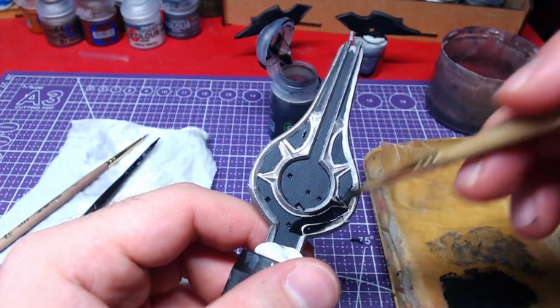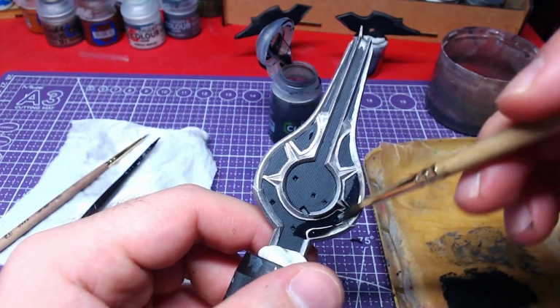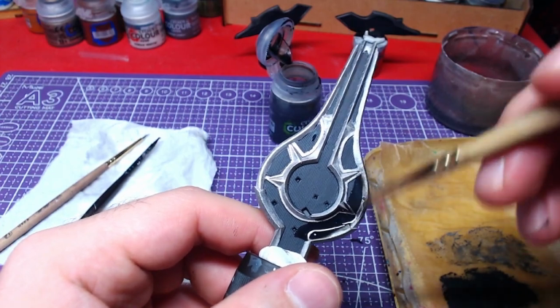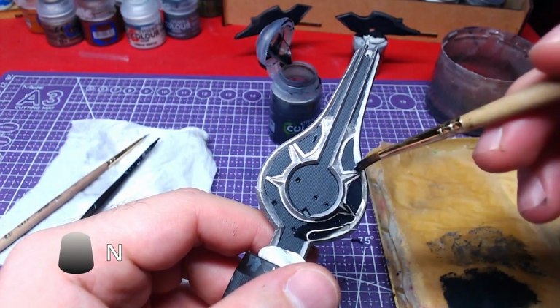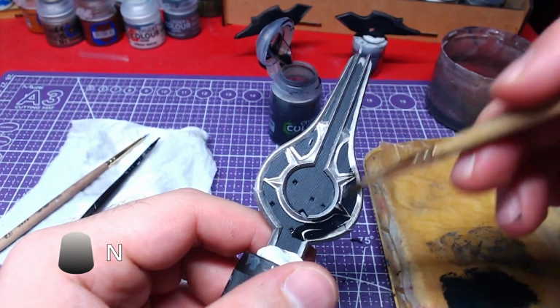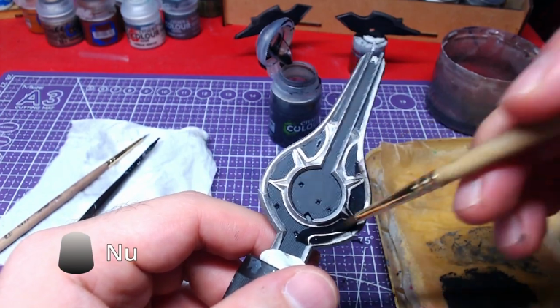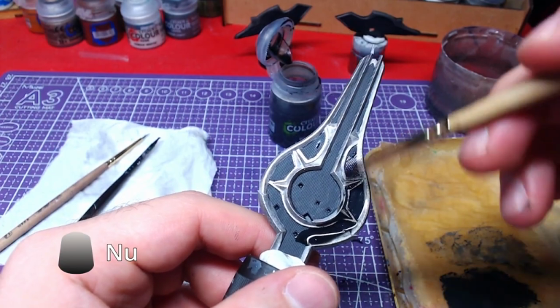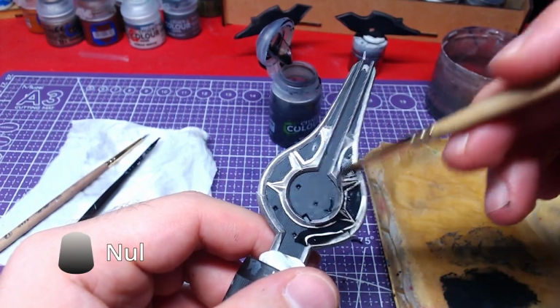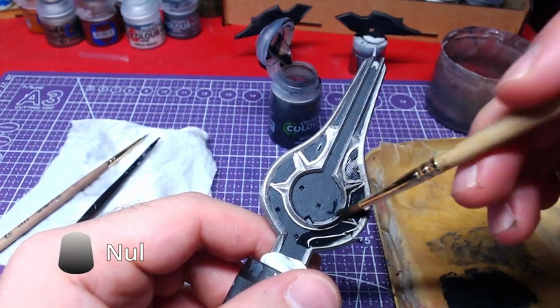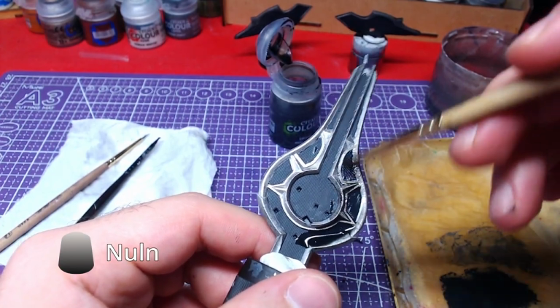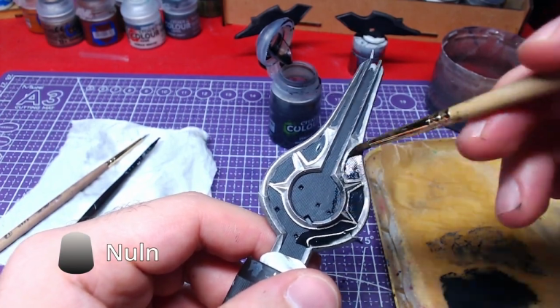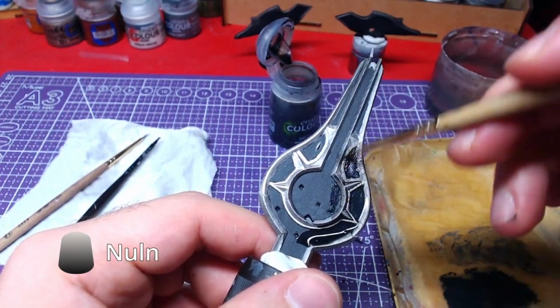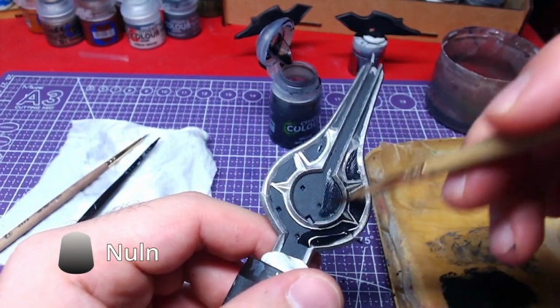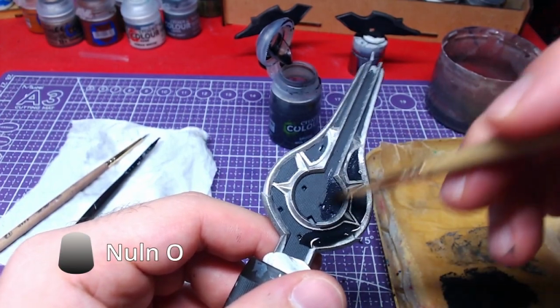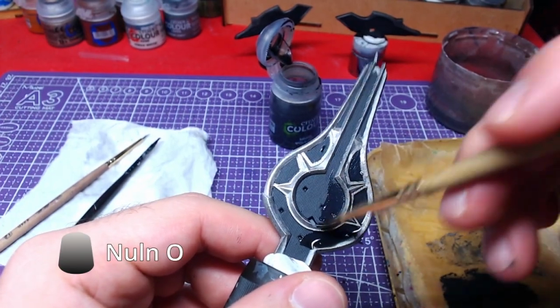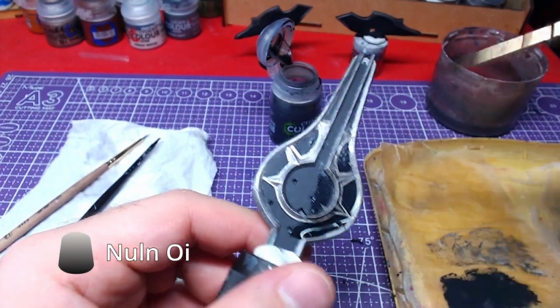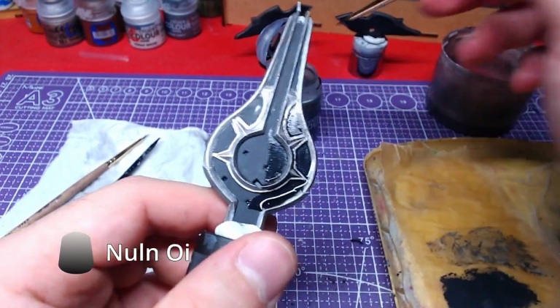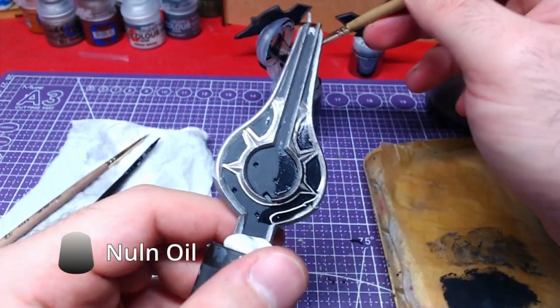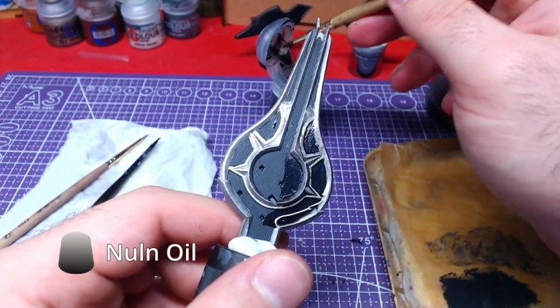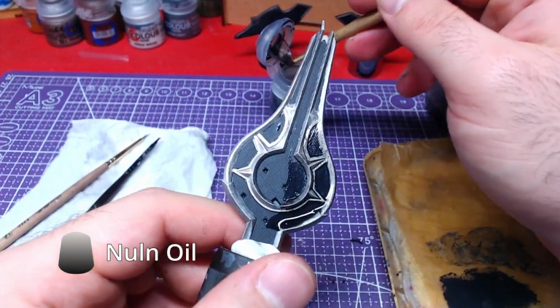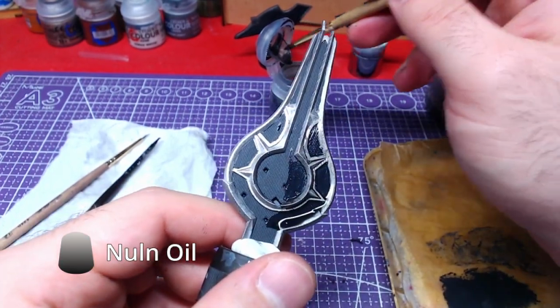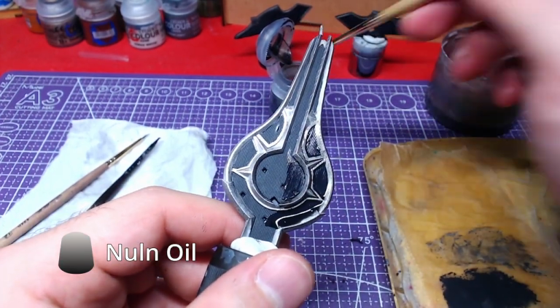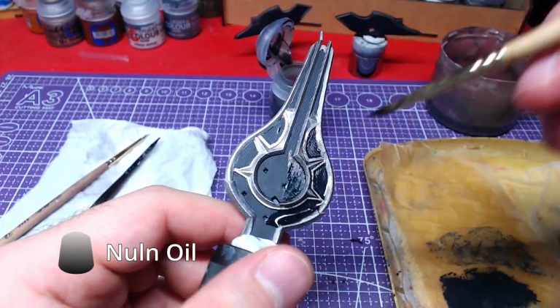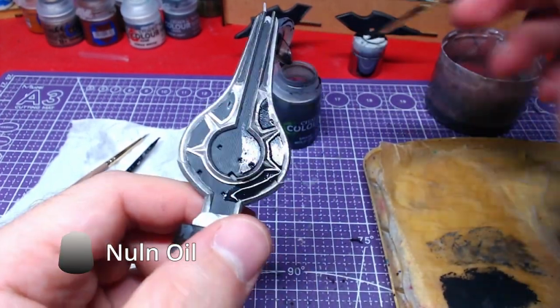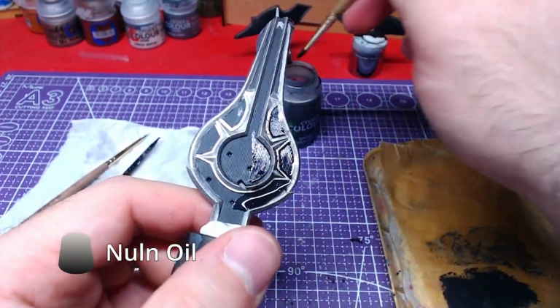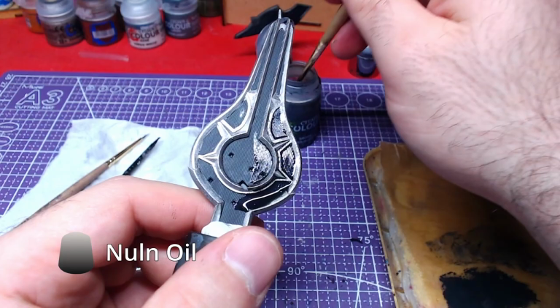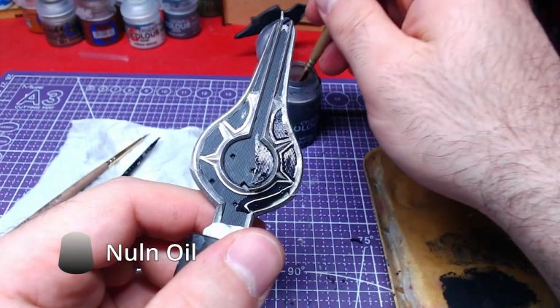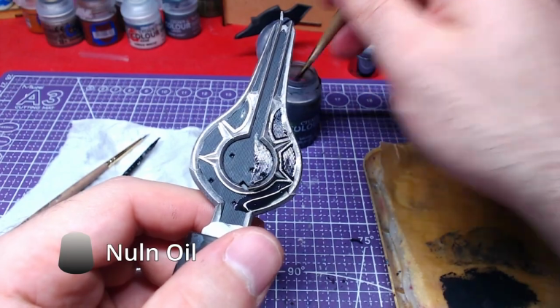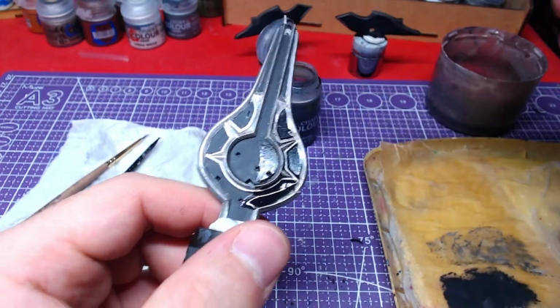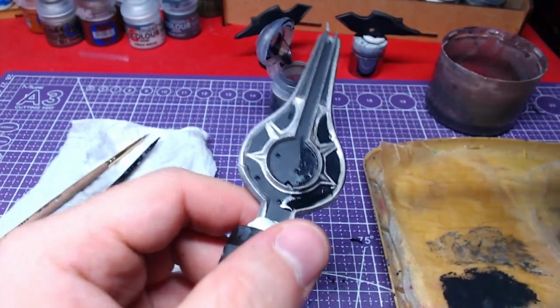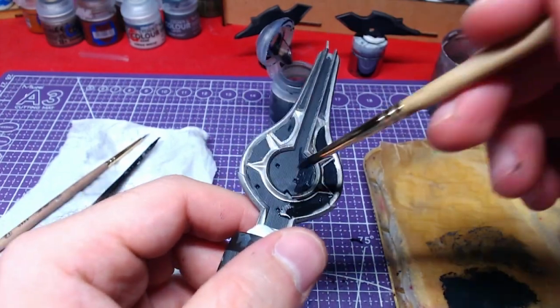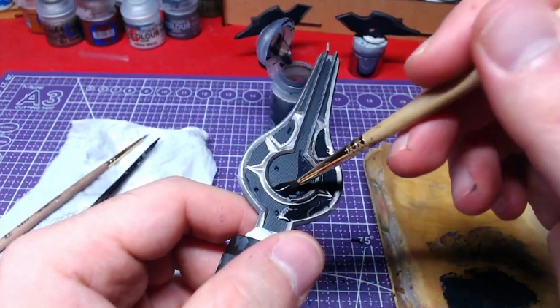As with every metallic we have used so far, a nice shade with Nuln Oil is required.